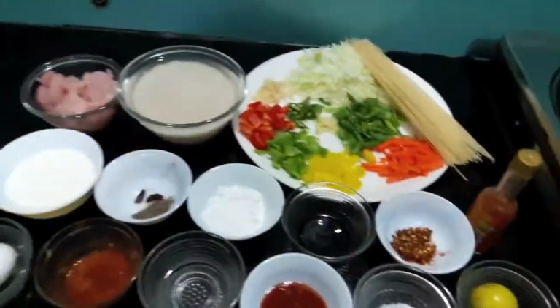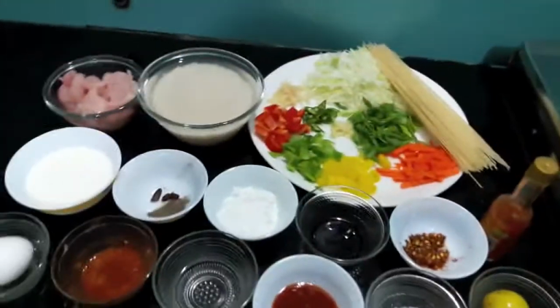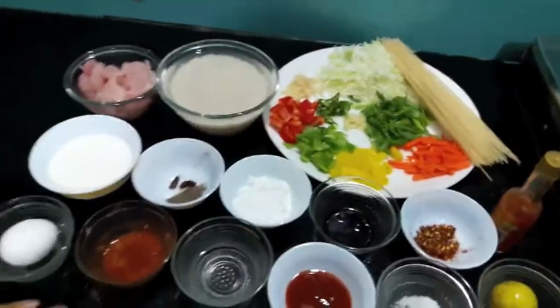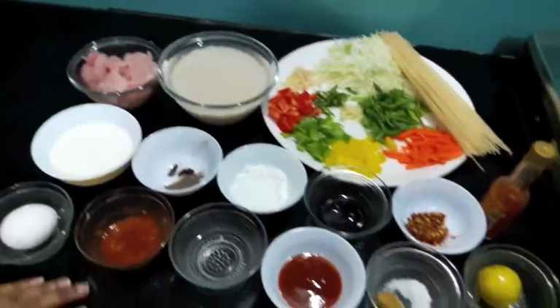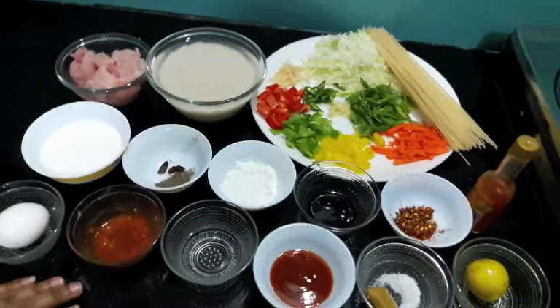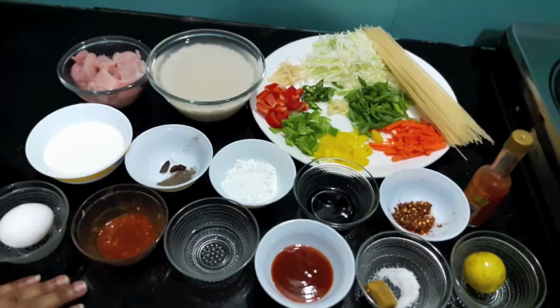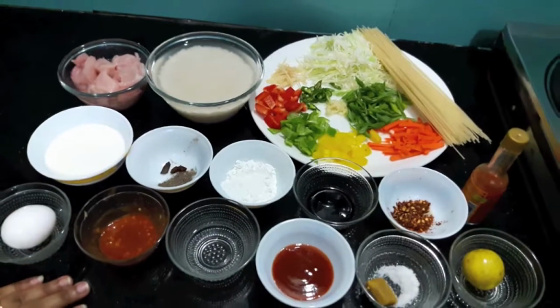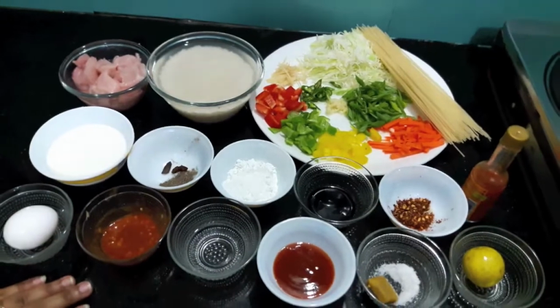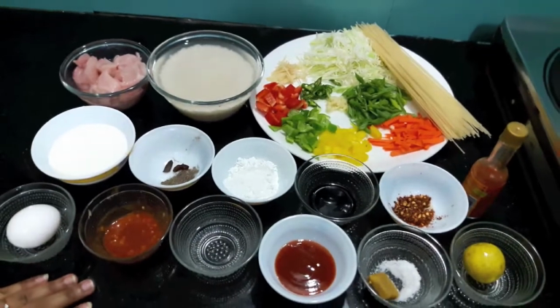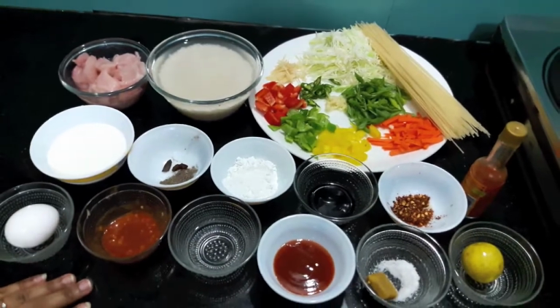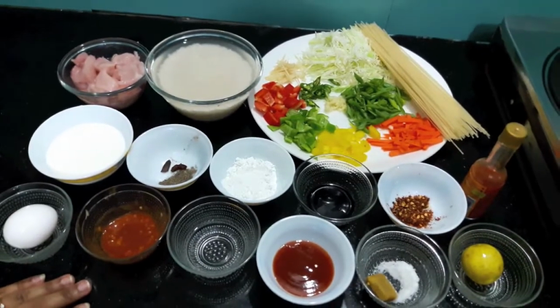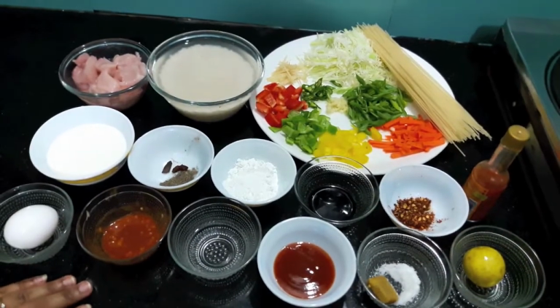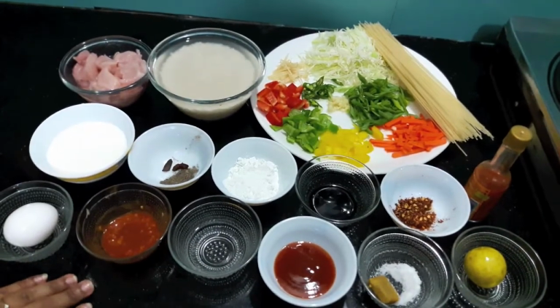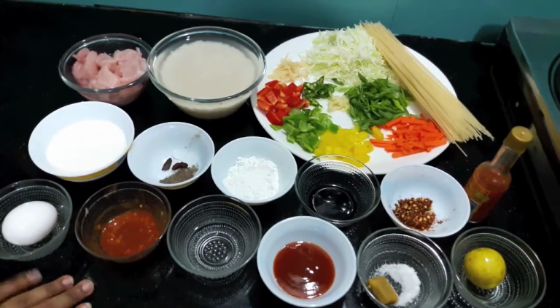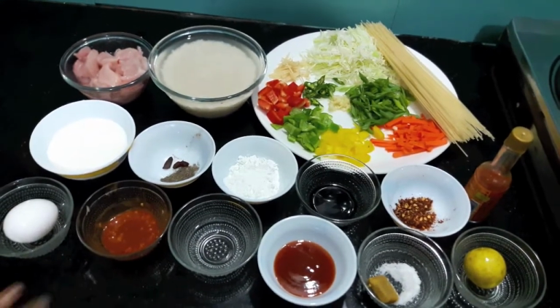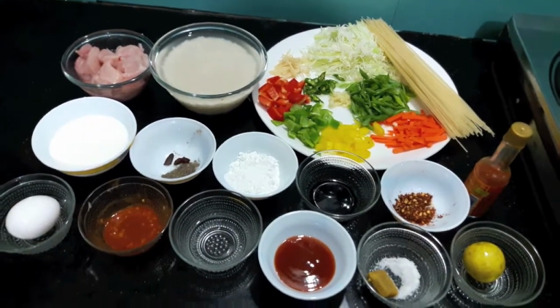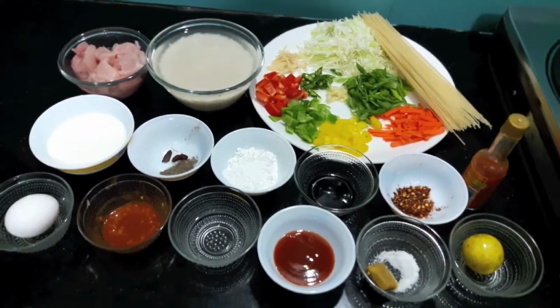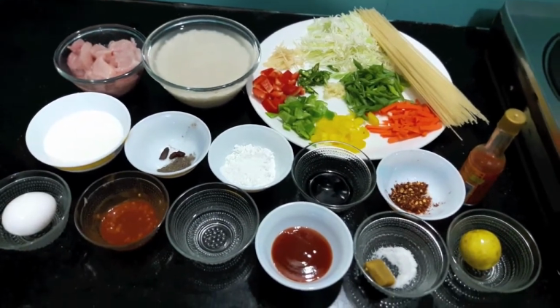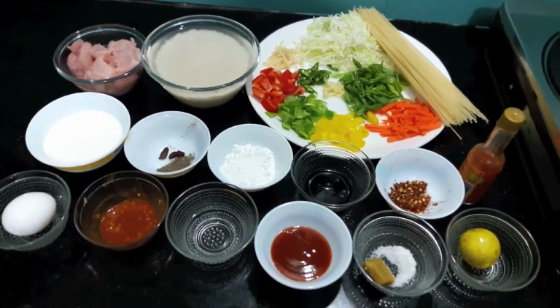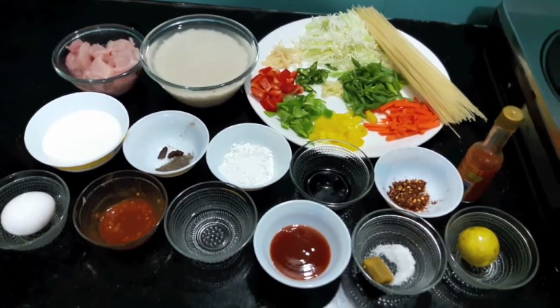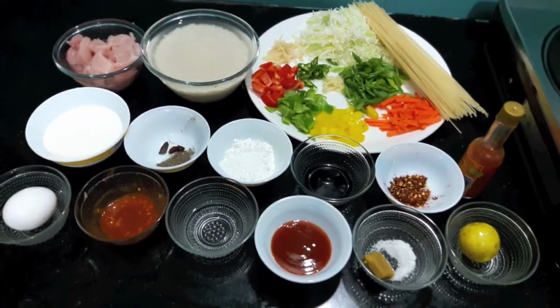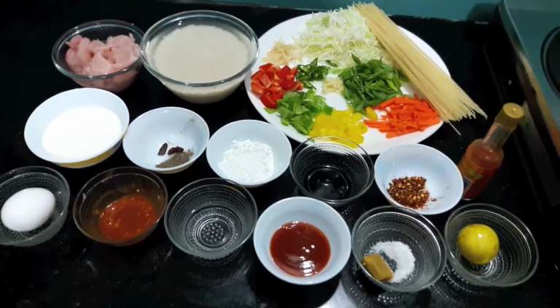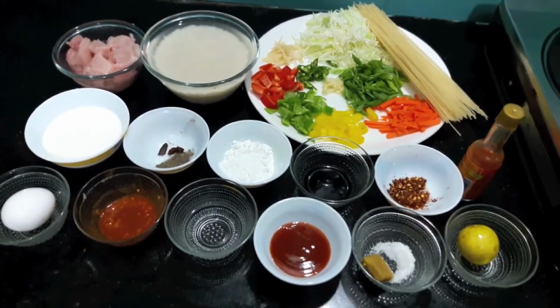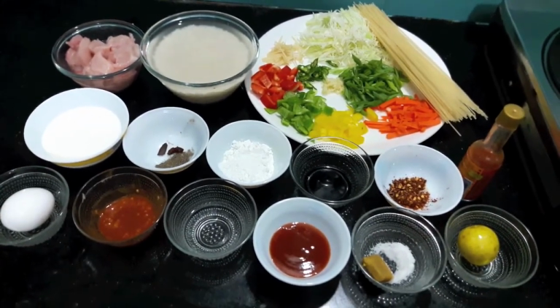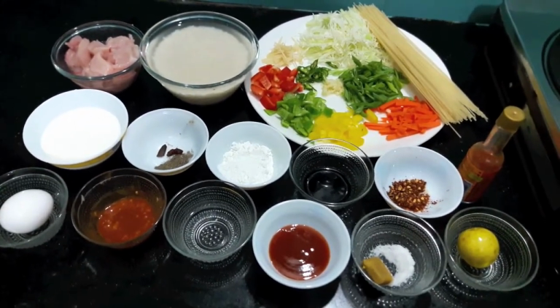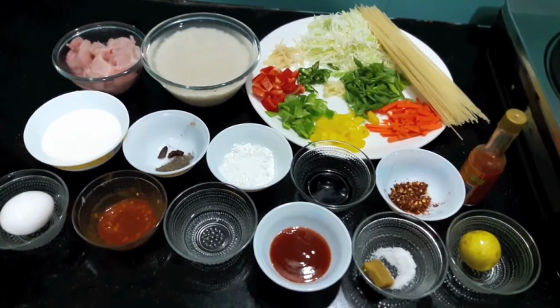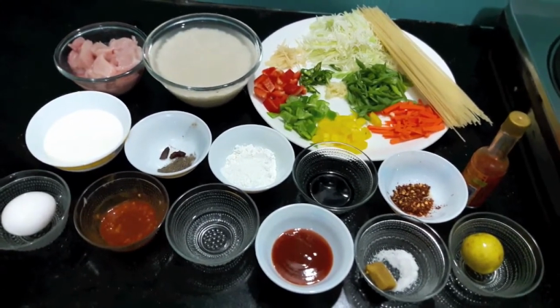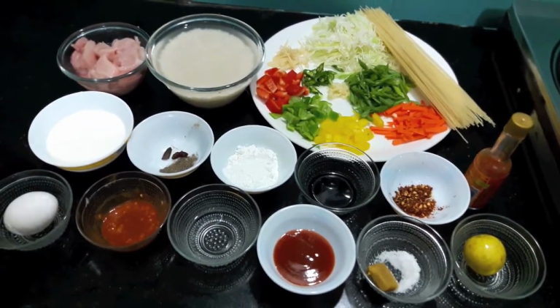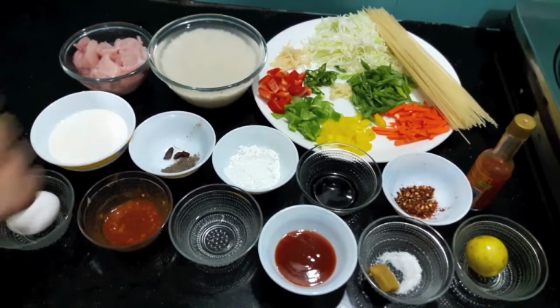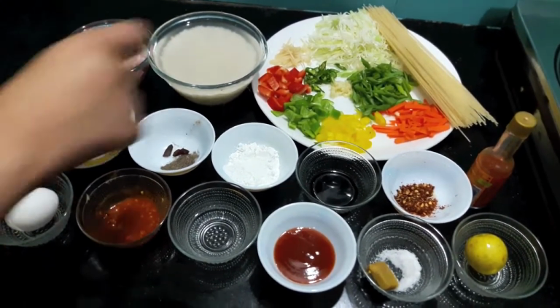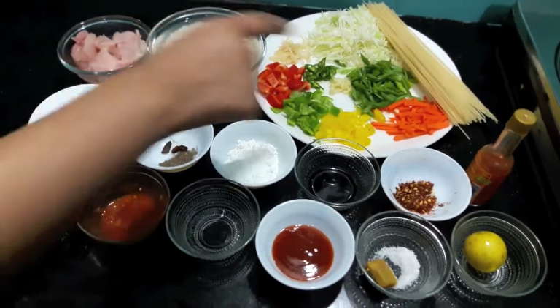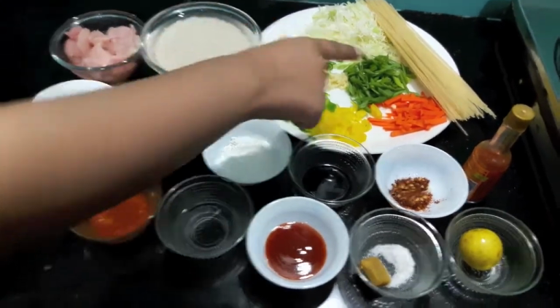Hello and welcome to my channel, Shifa's Kitchen. Today I am going to show you how to make Singaporean rice.